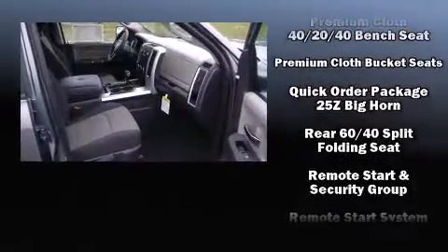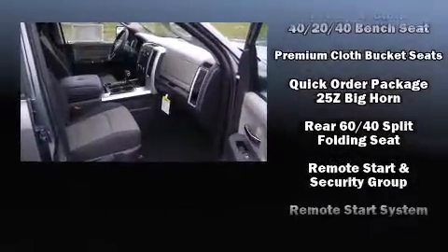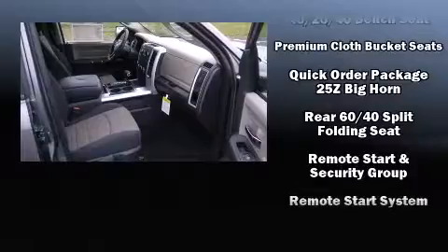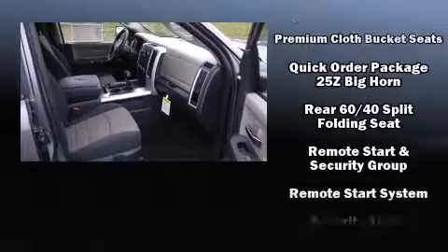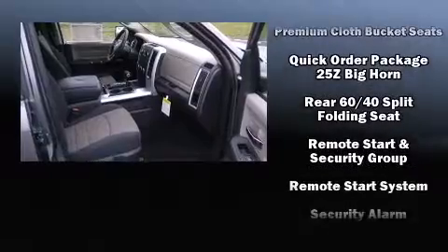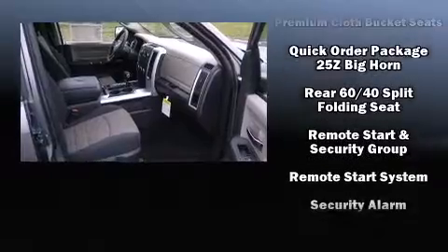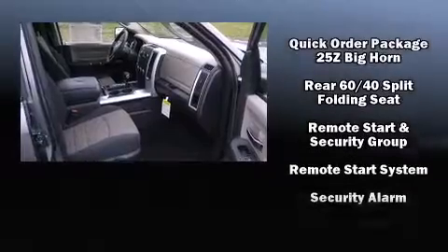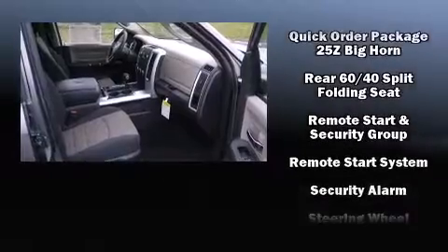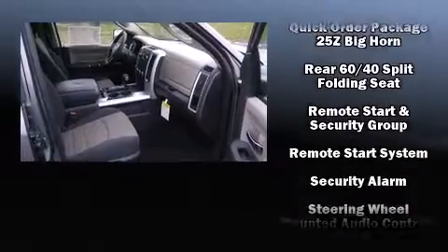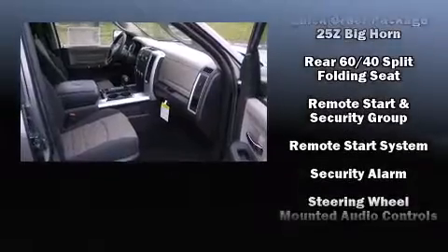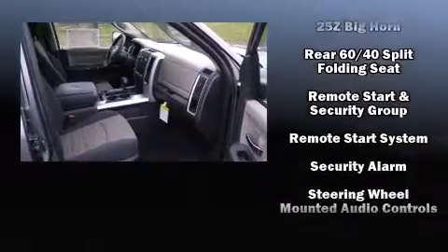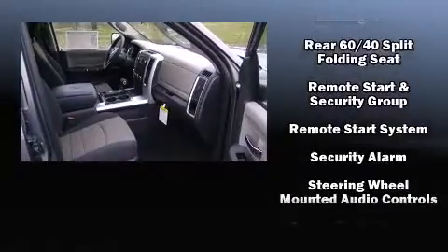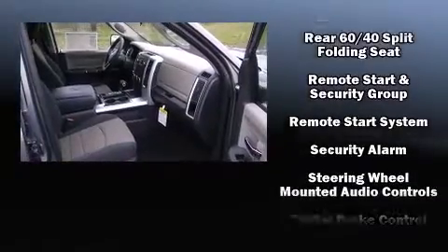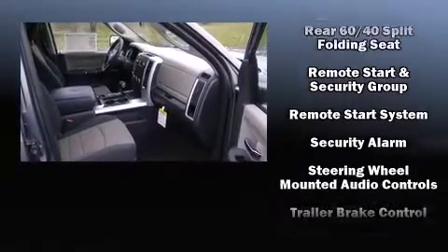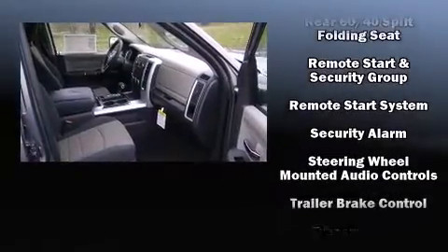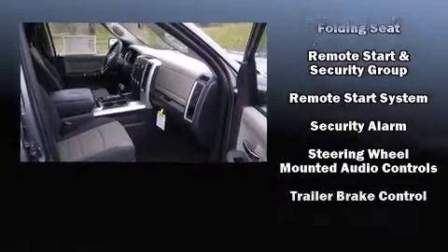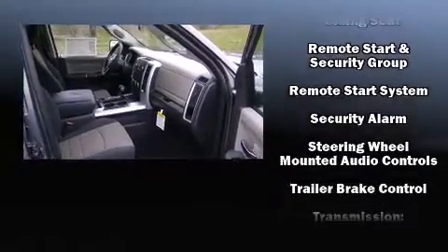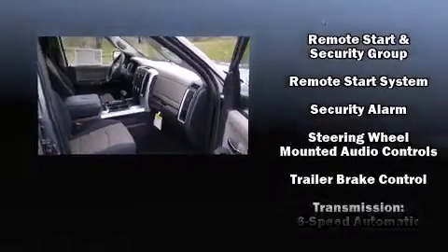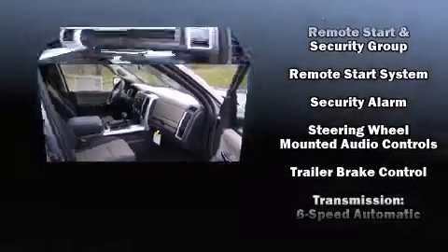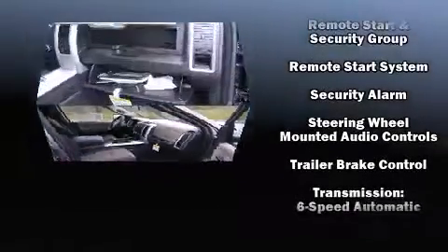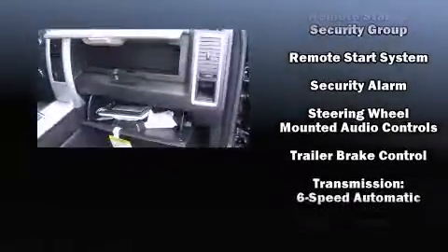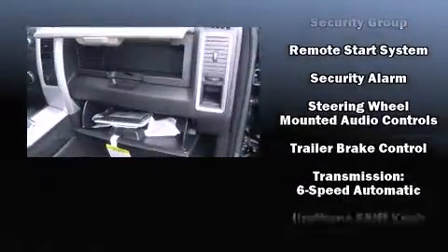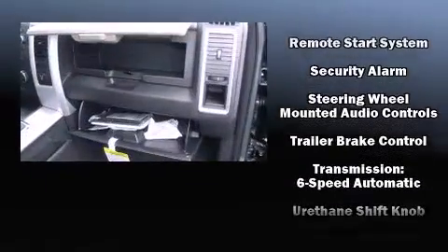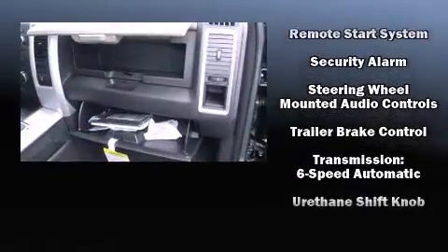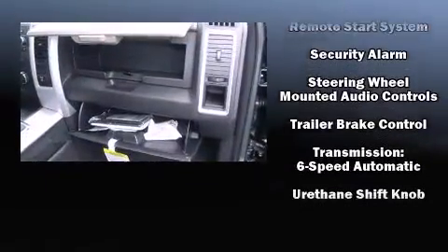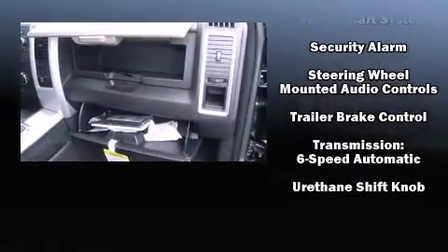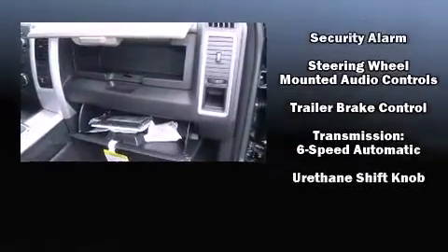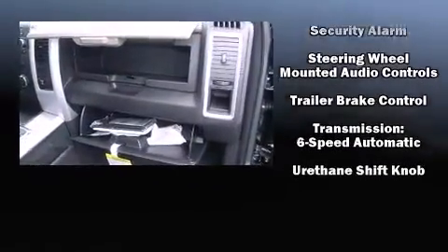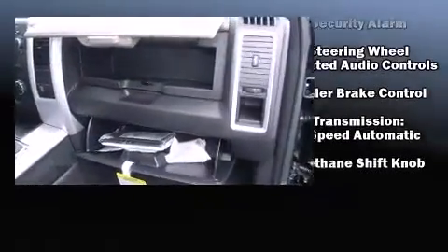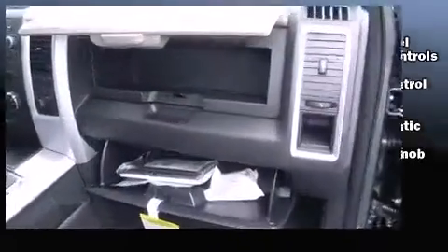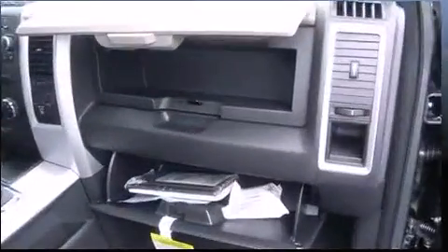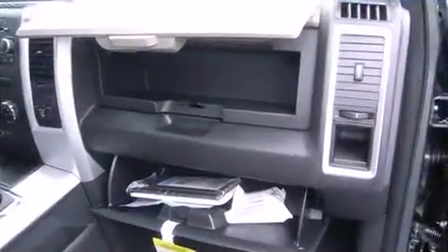Curtain airbags combine with standard stability control in creating a comprehensive safety network.